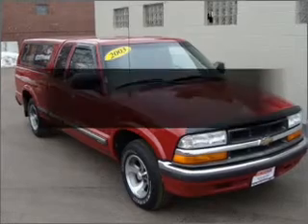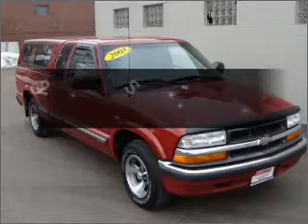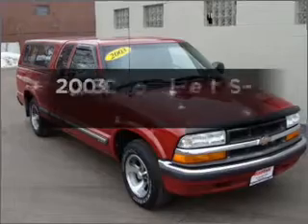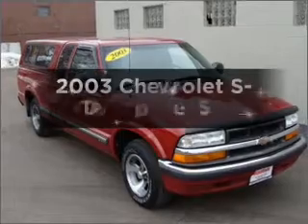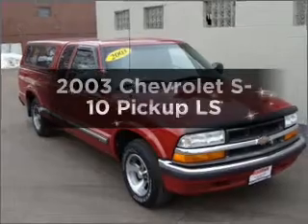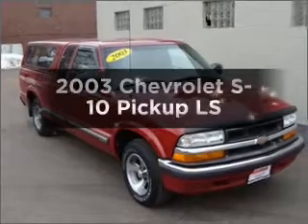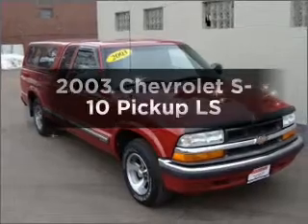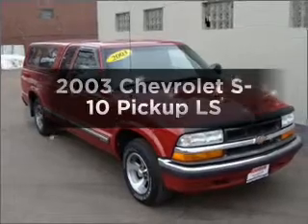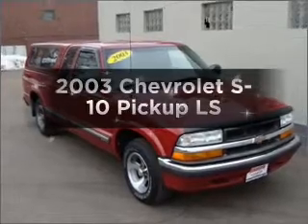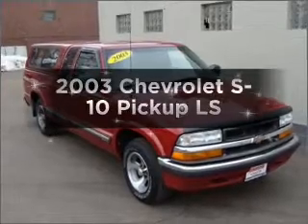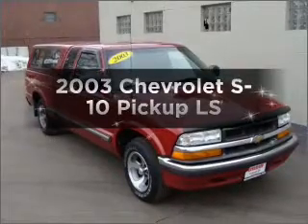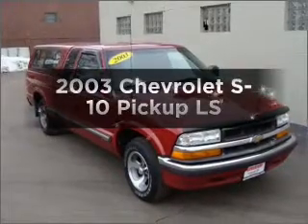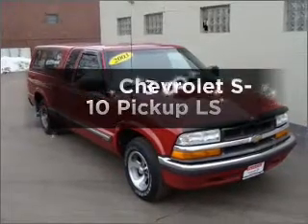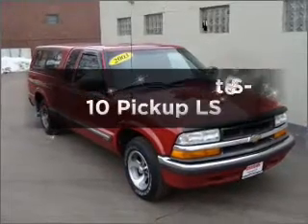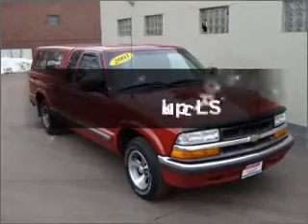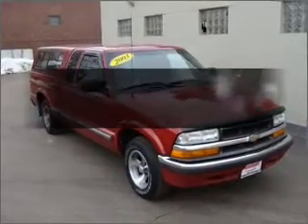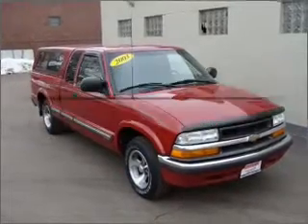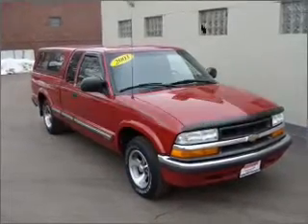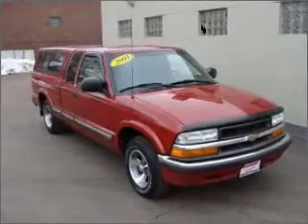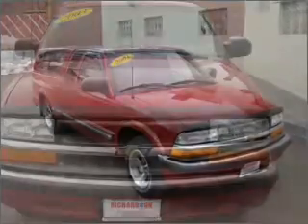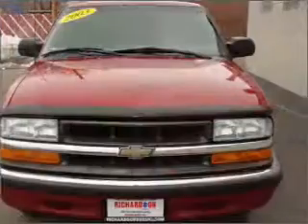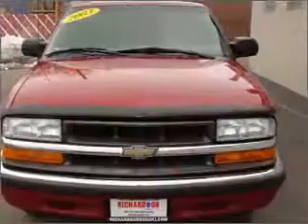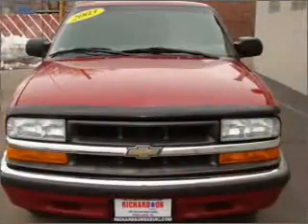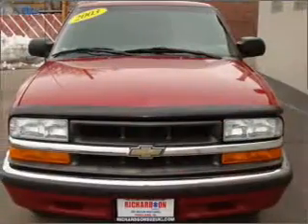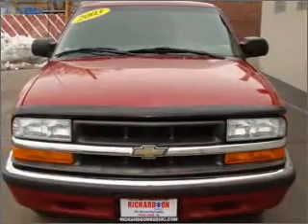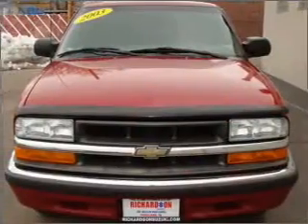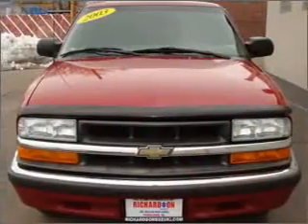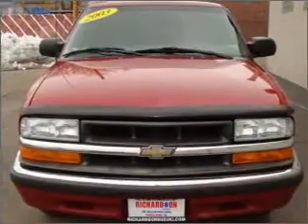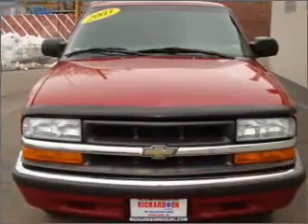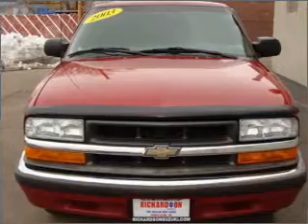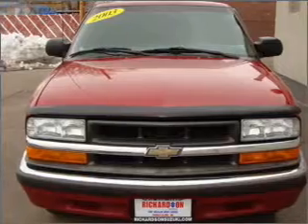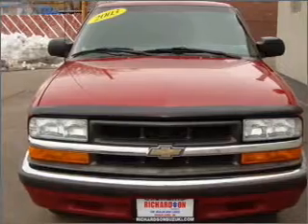Introducing the 2003 Chevrolet S10 Pickup. Travel the roads in style and comfort in this great vehicle.